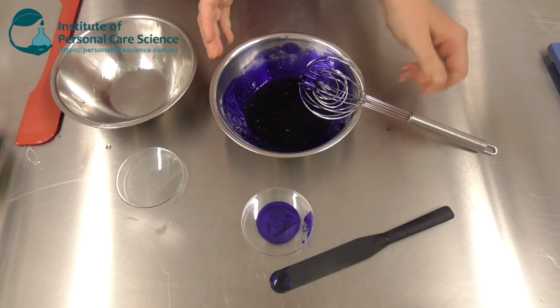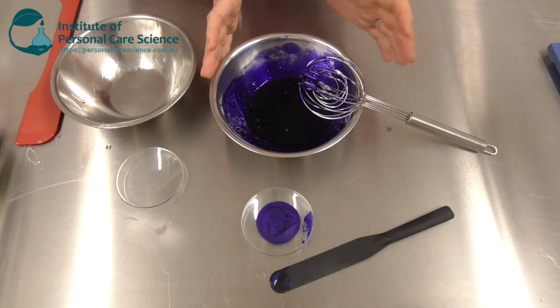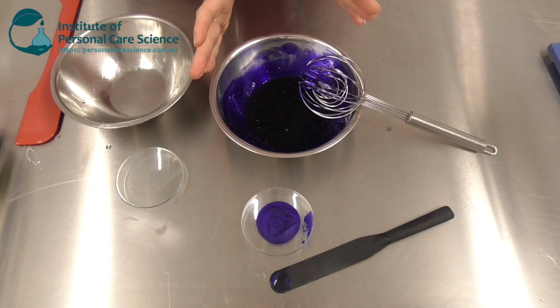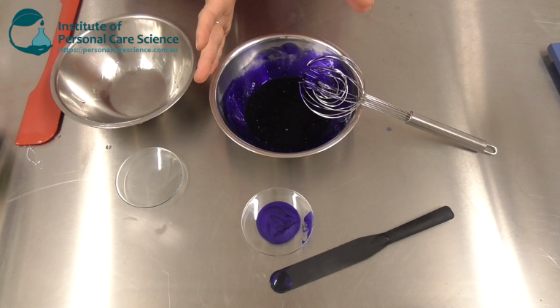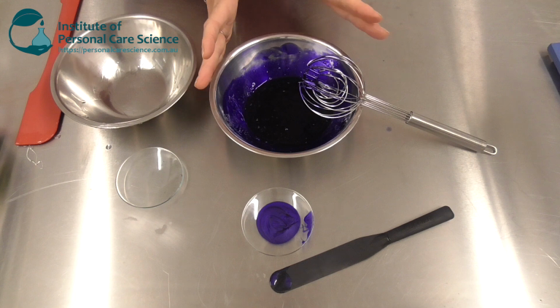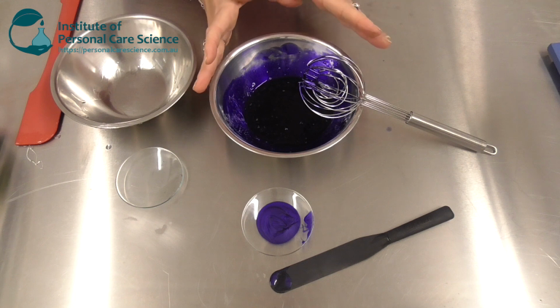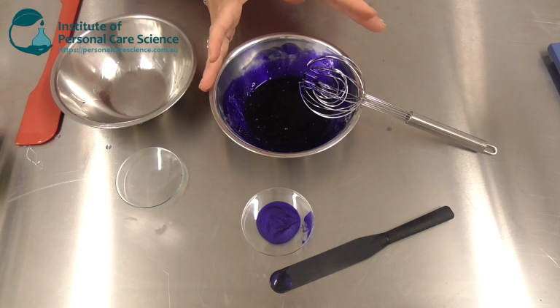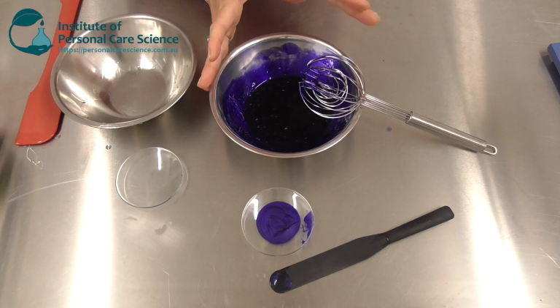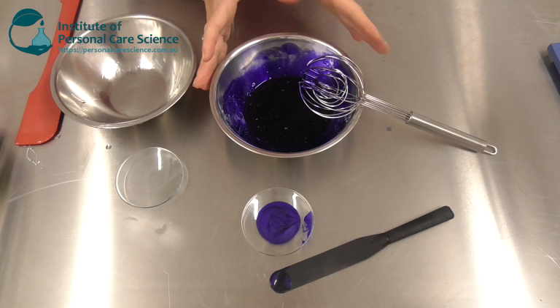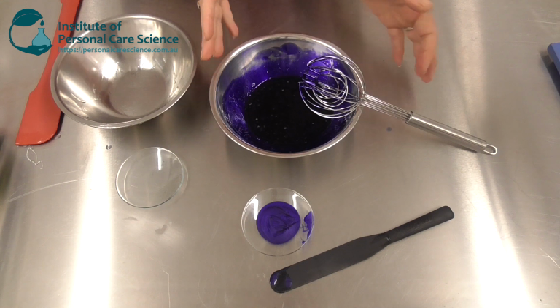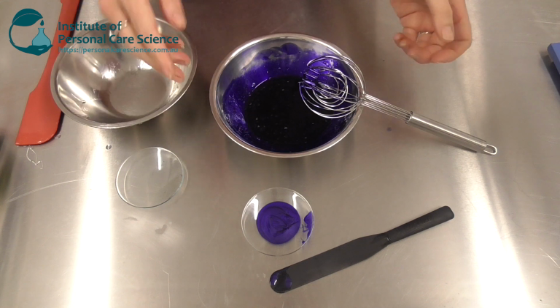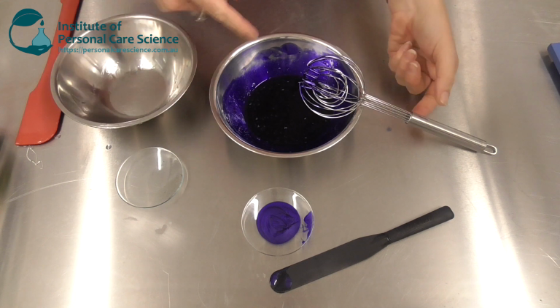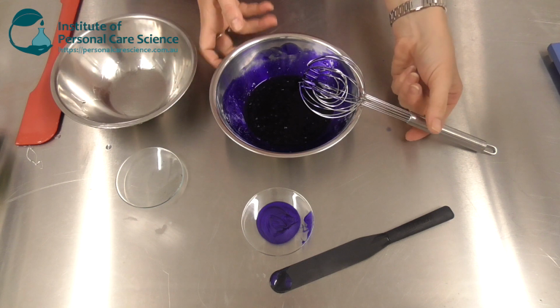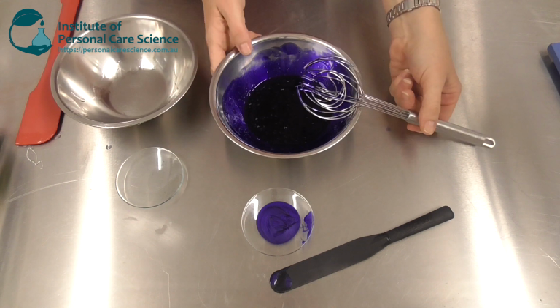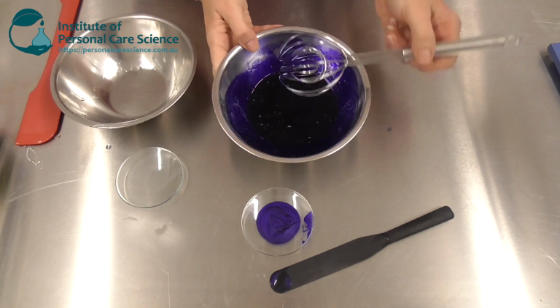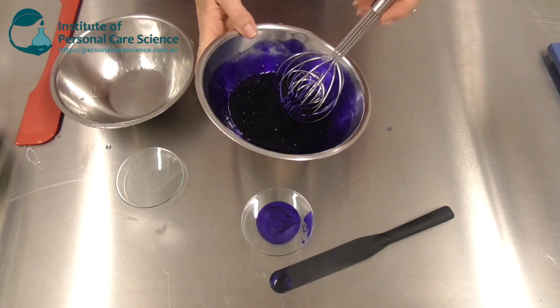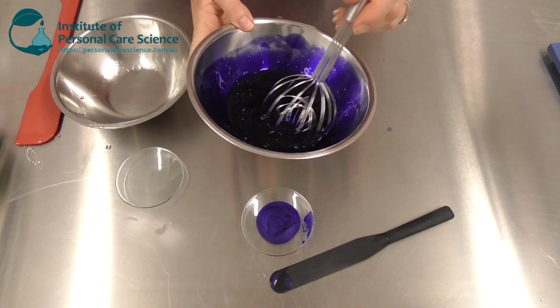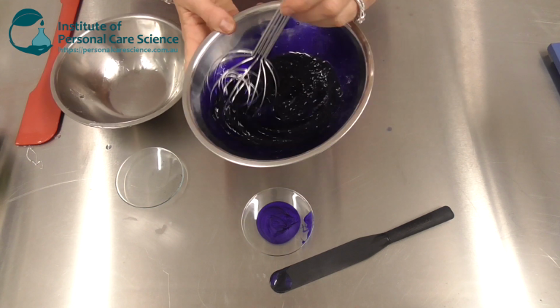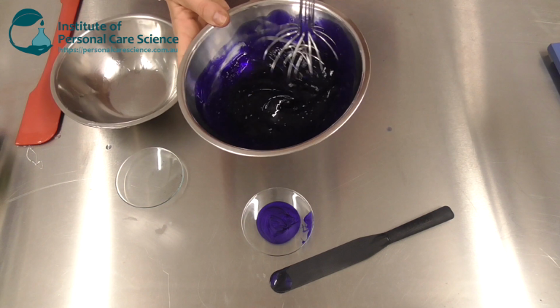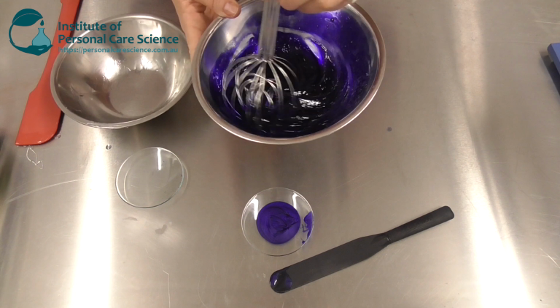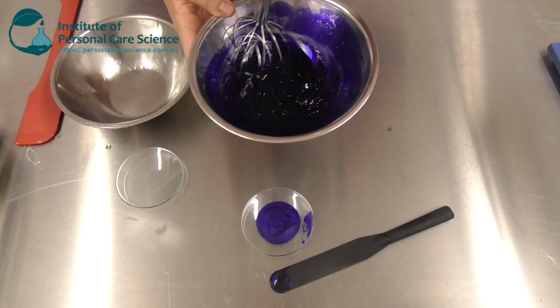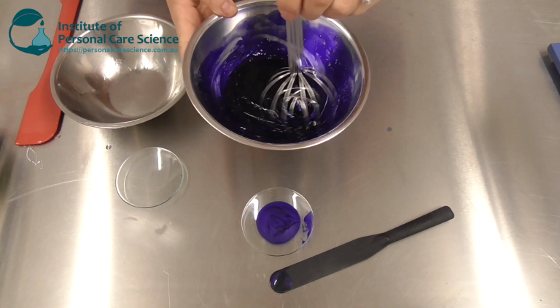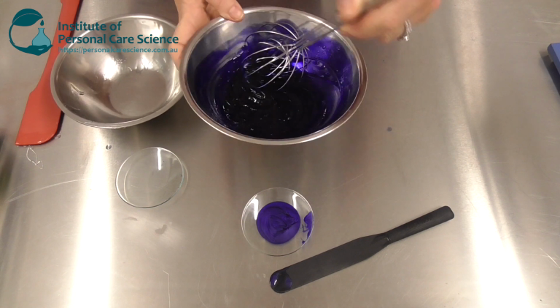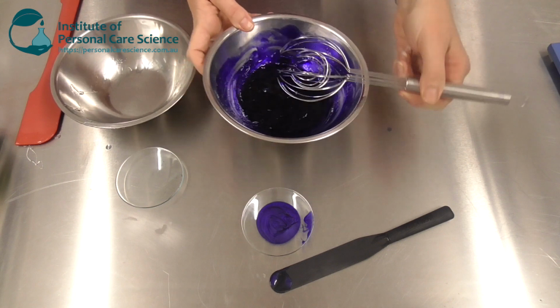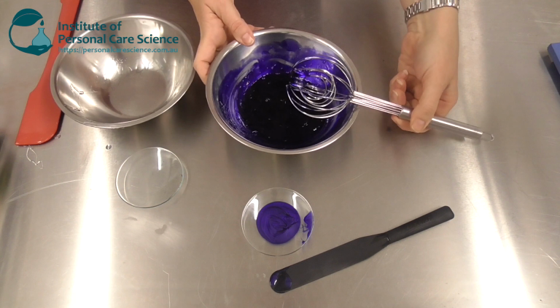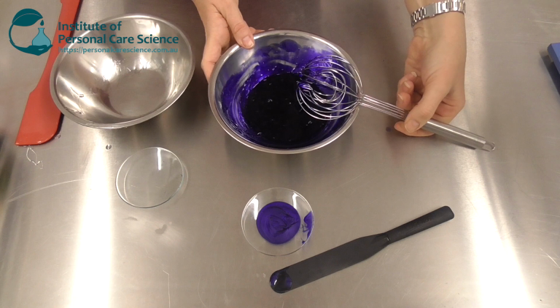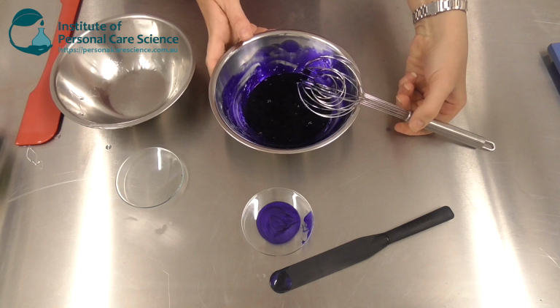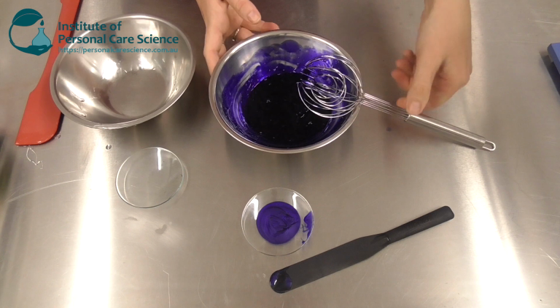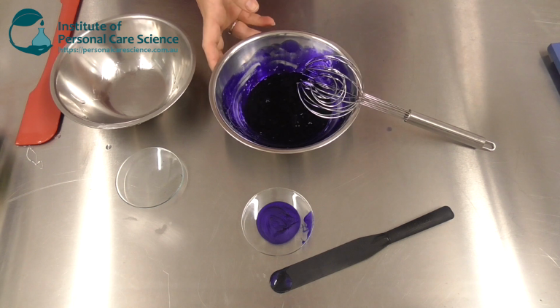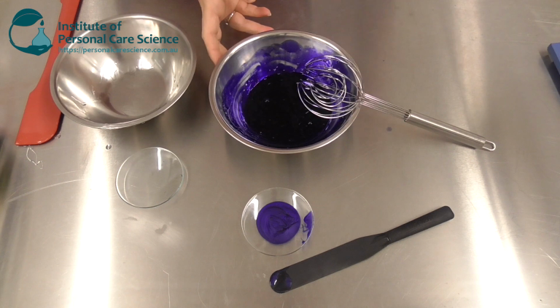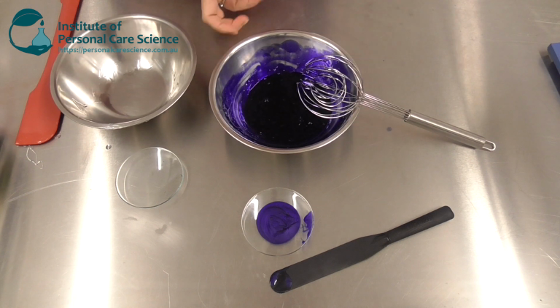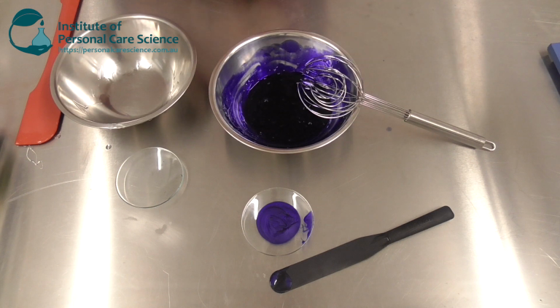You can see this material also builds its own viscosity — I haven't had to adjust pH, add salt or anything. The viscosity is already there. We have quite a dark product; you can leave it like that if you want, but I'm going to make it prettier.